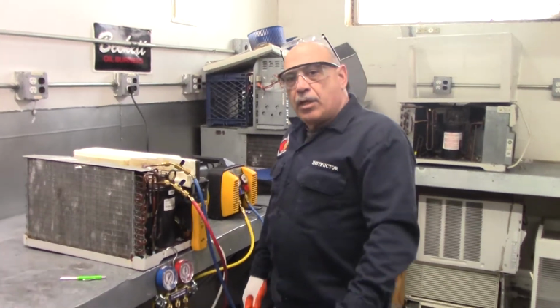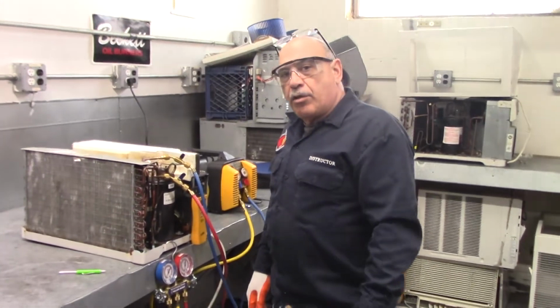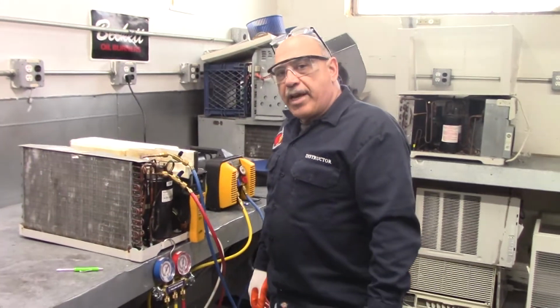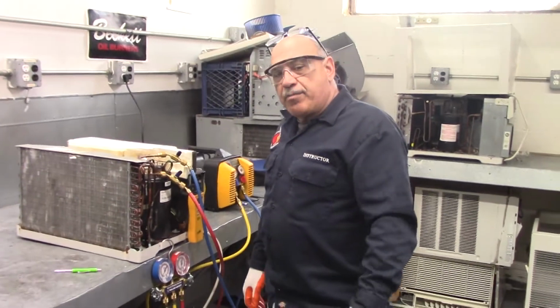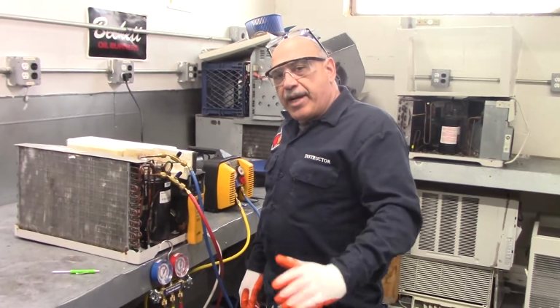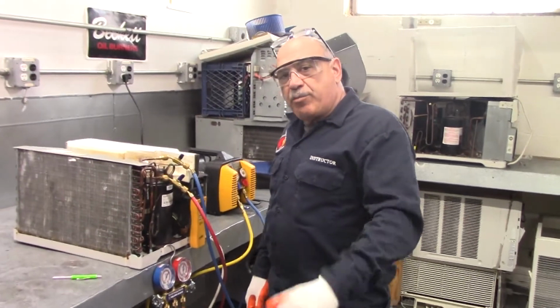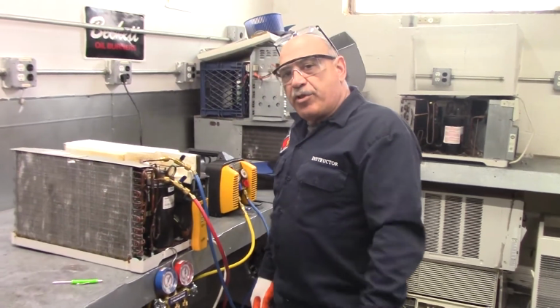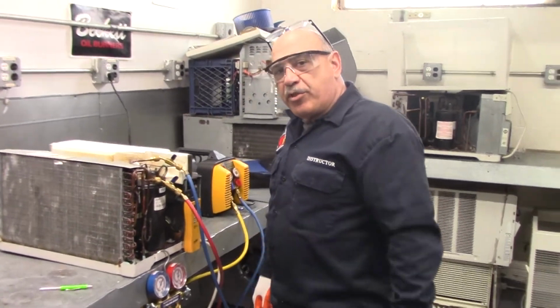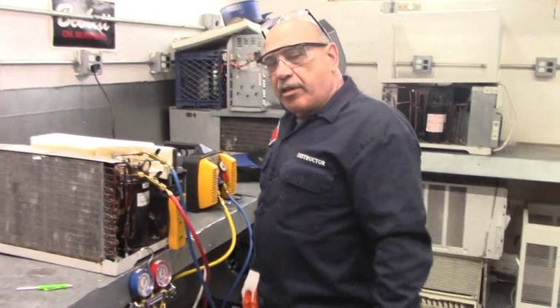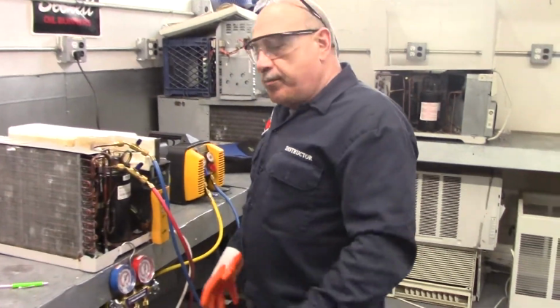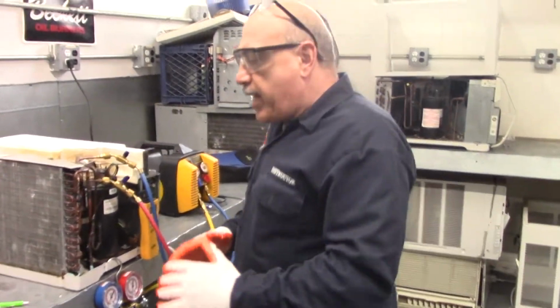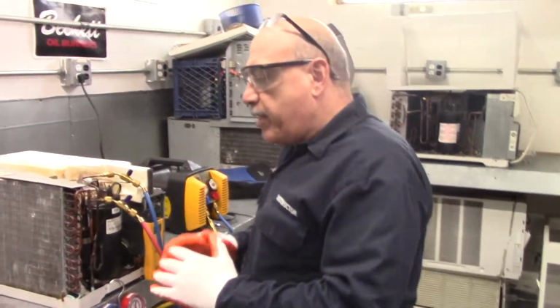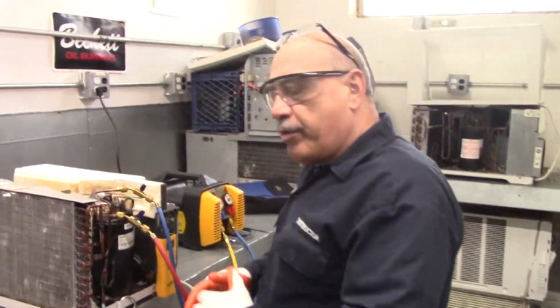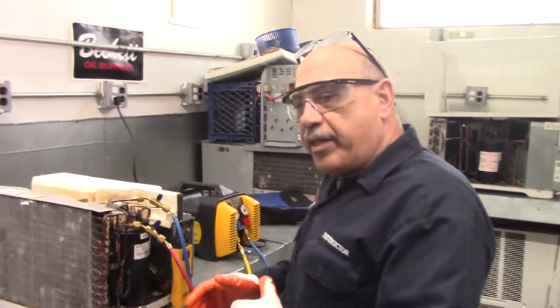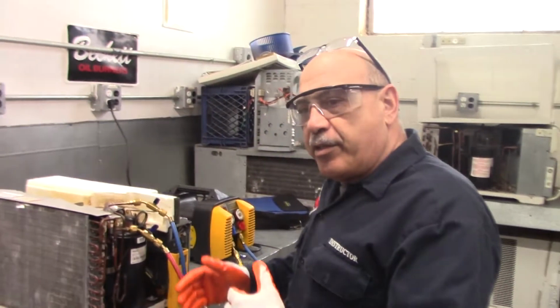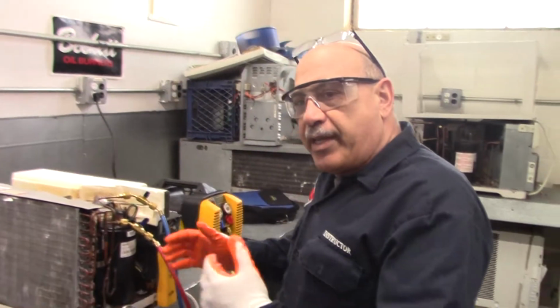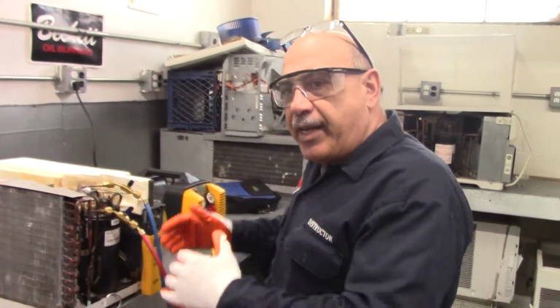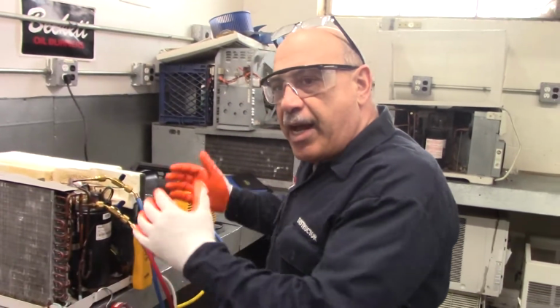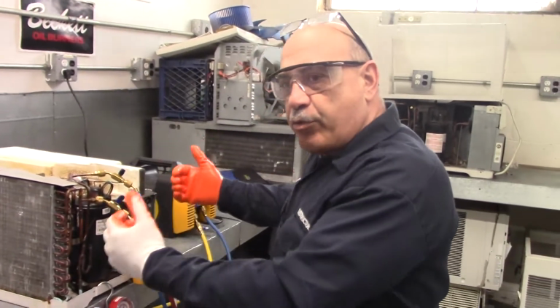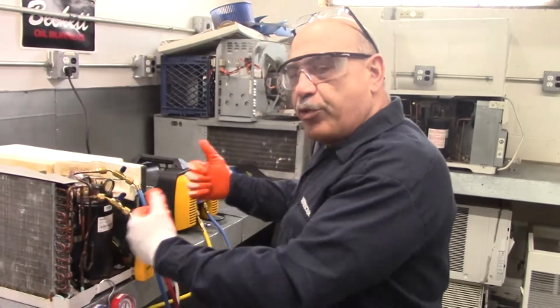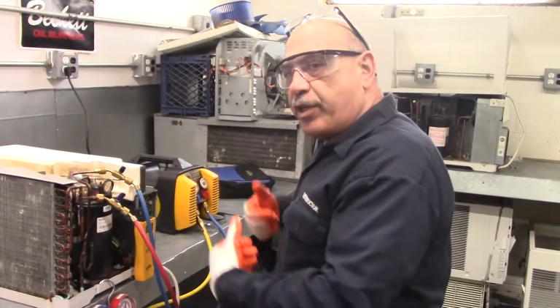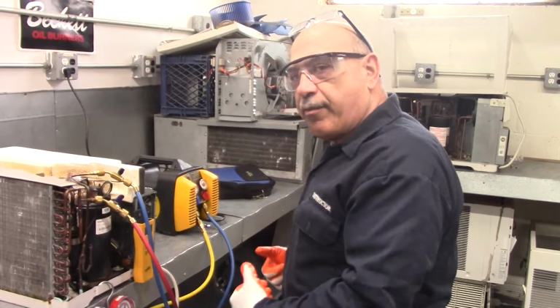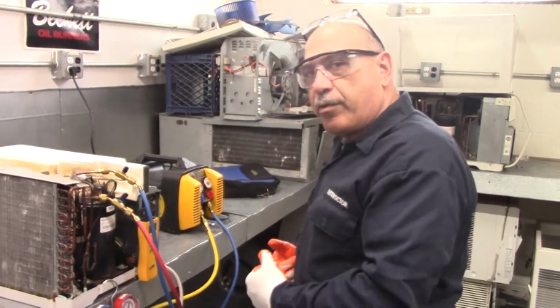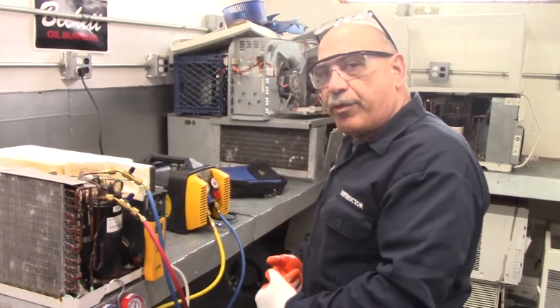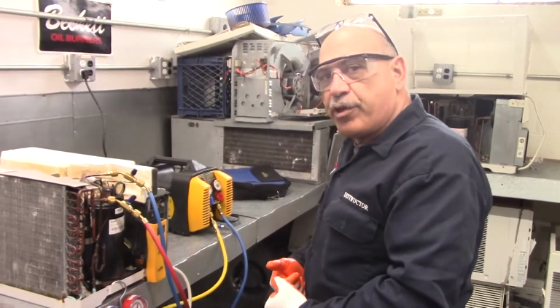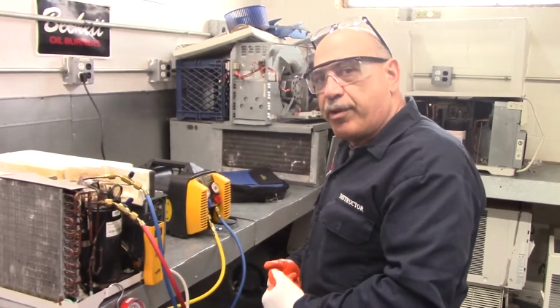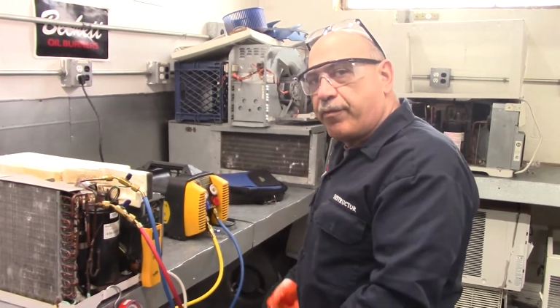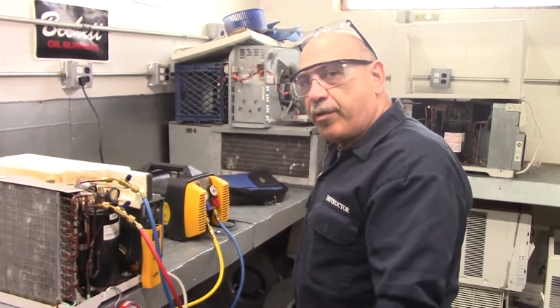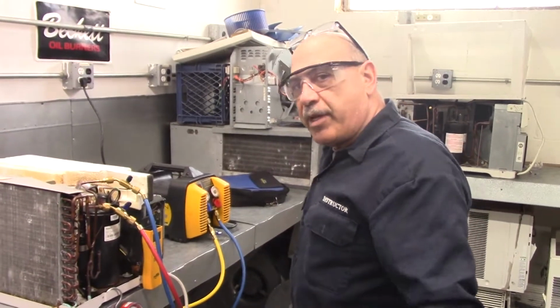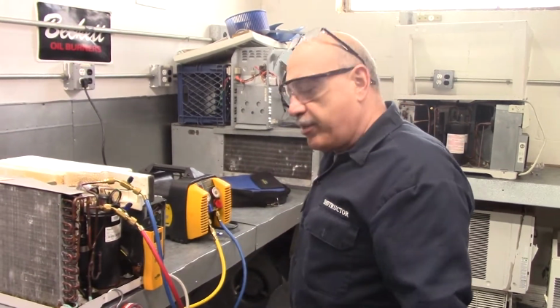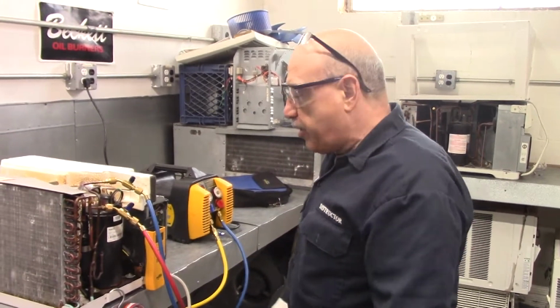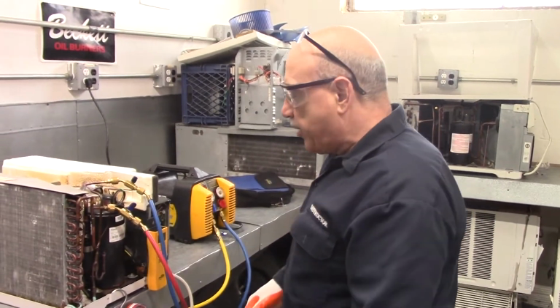Hello guys, my name is Mr. Massaro. I'm here to tell you today how to recover refrigerant from a system.